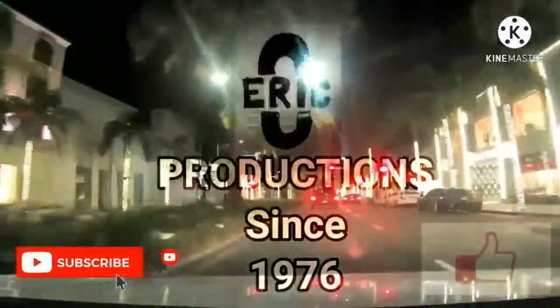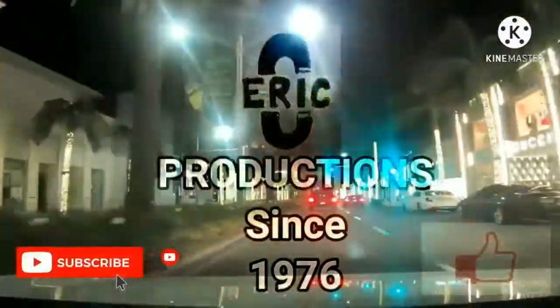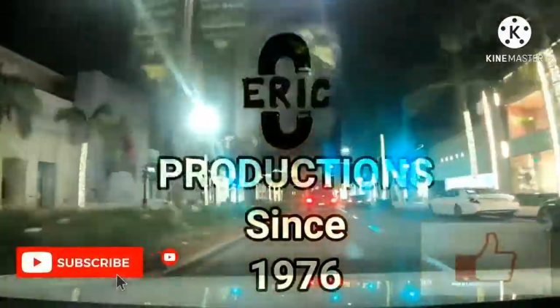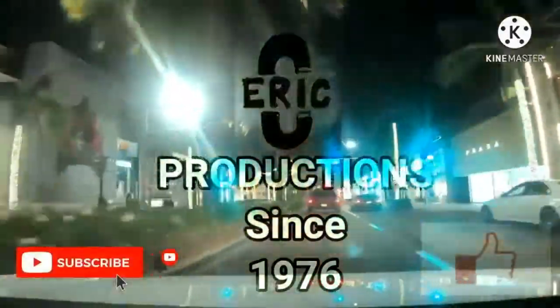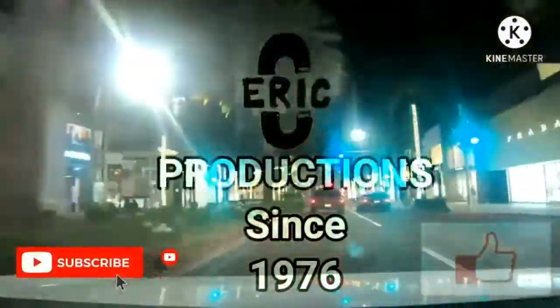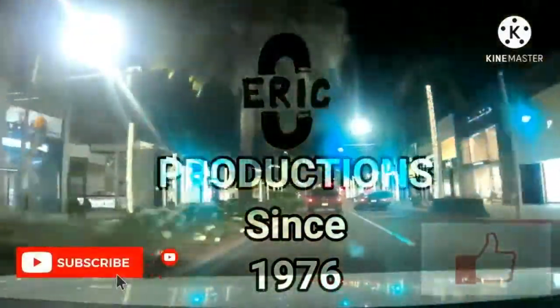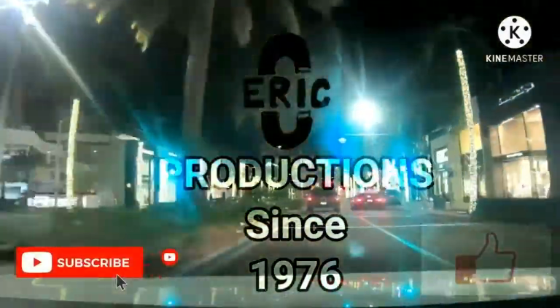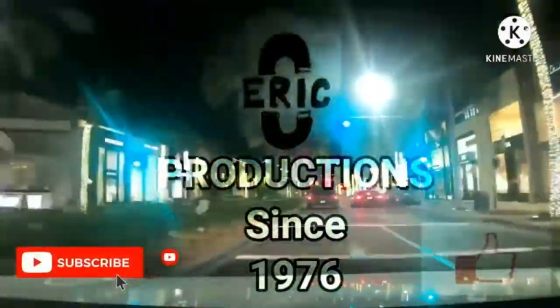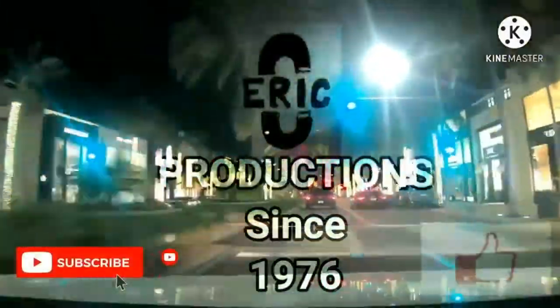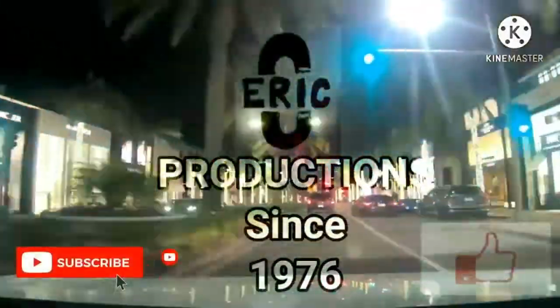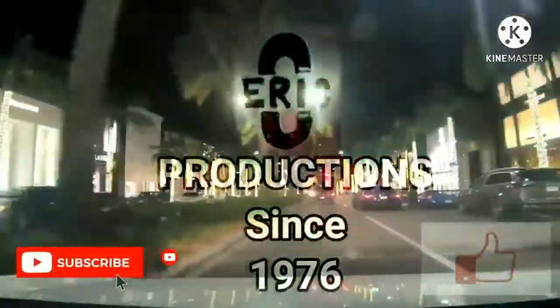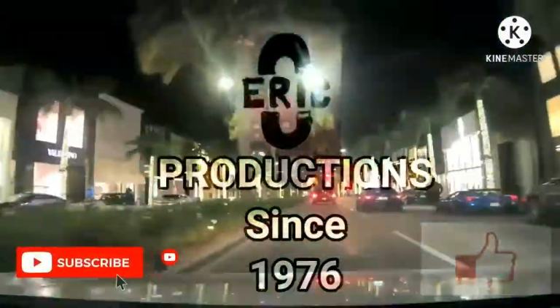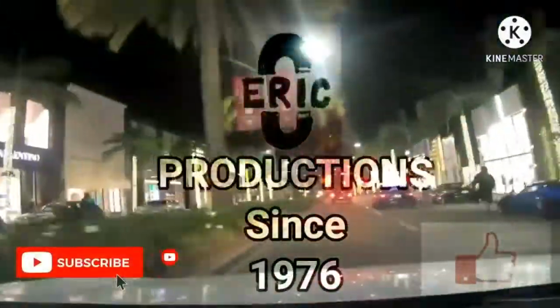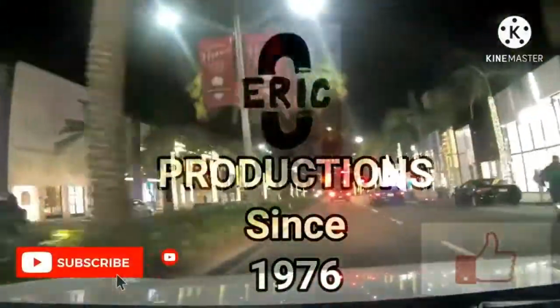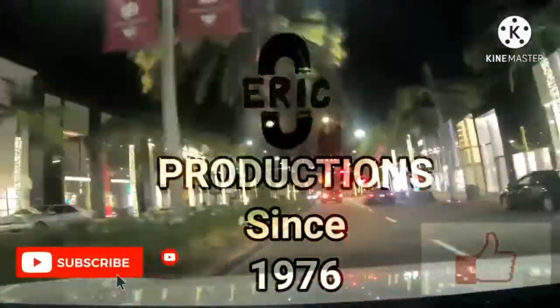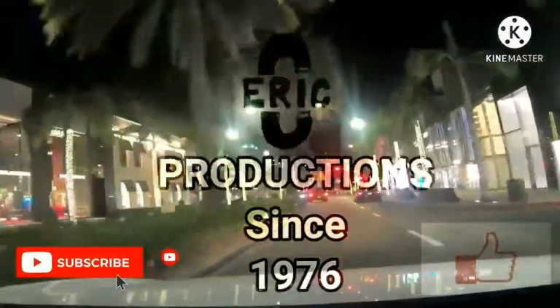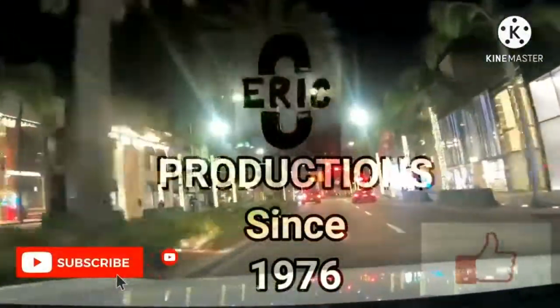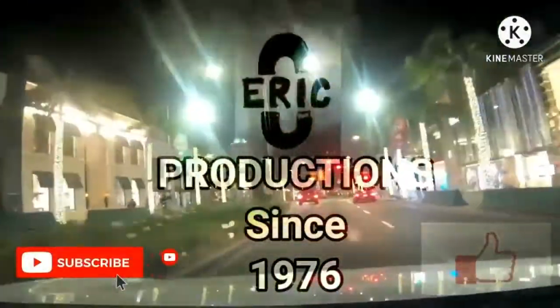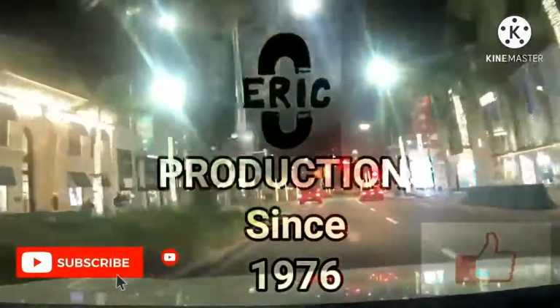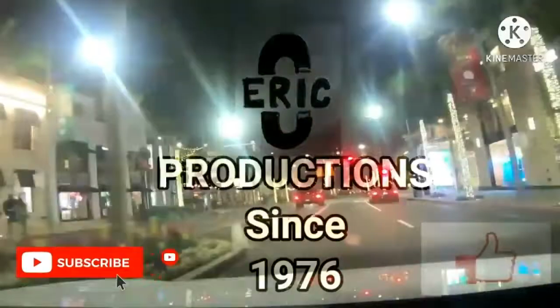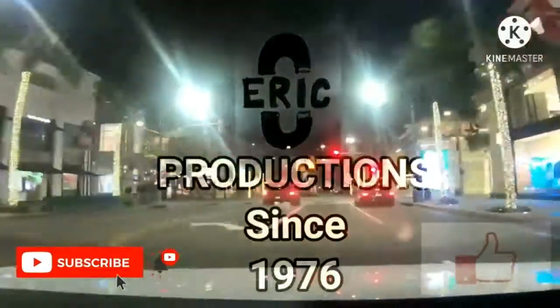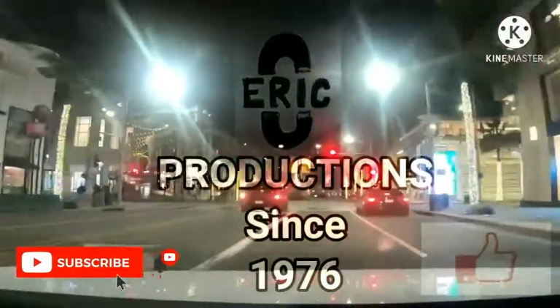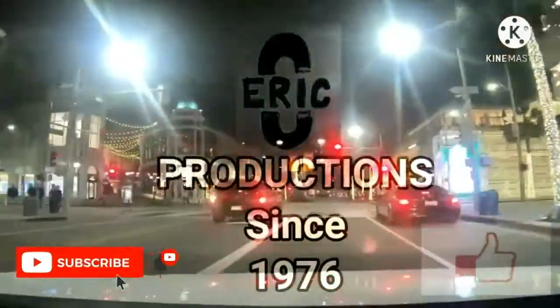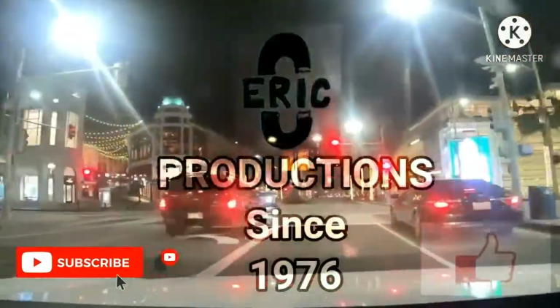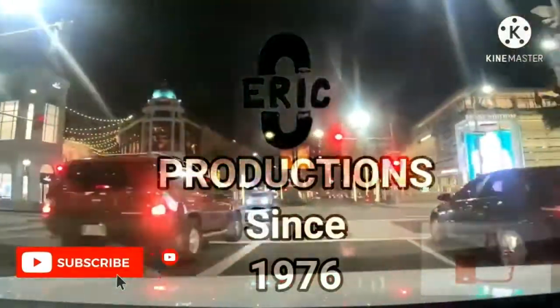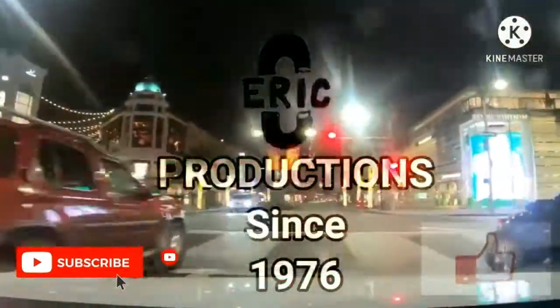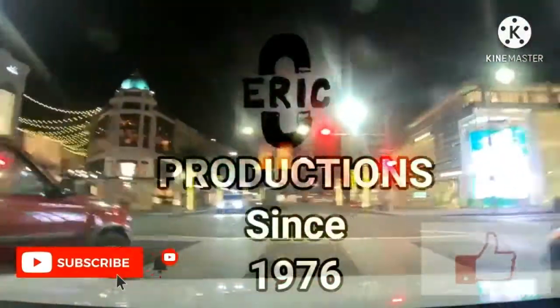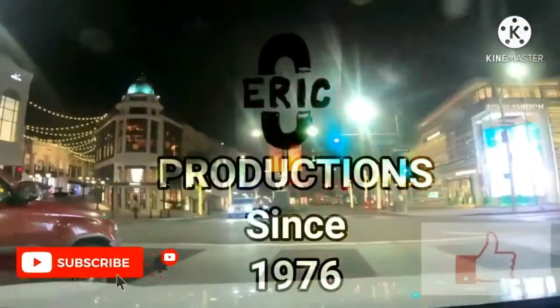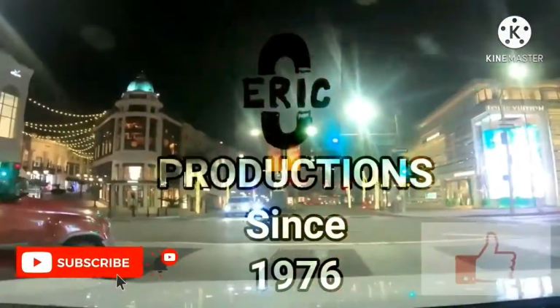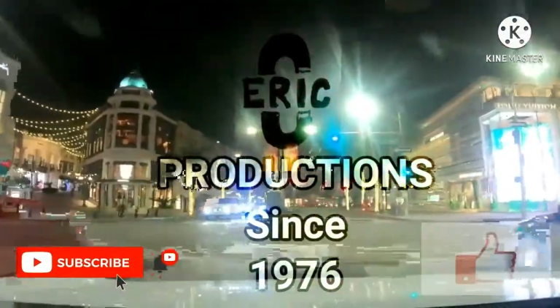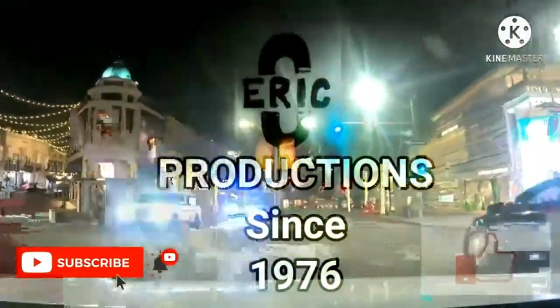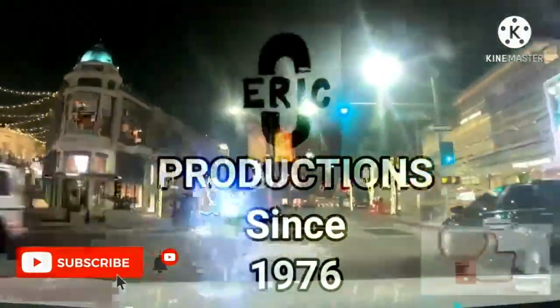Hey, if you just watched my video, thanks for watching. Hit that like button and please subscribe to Eric C Productions.